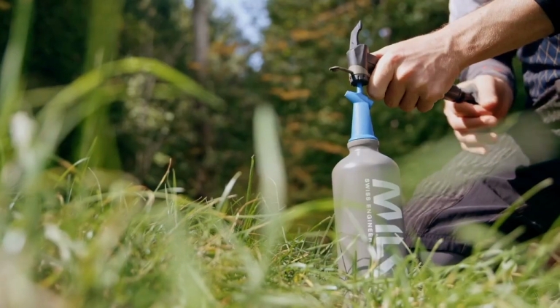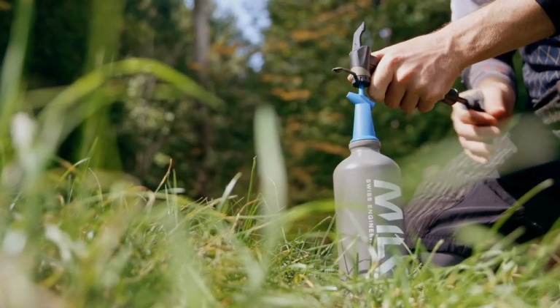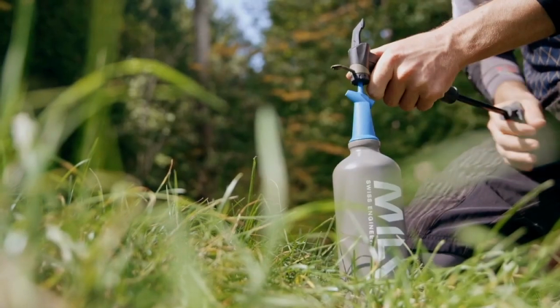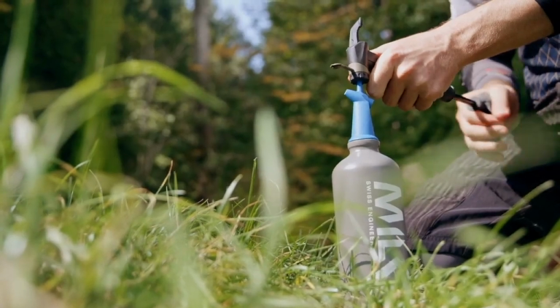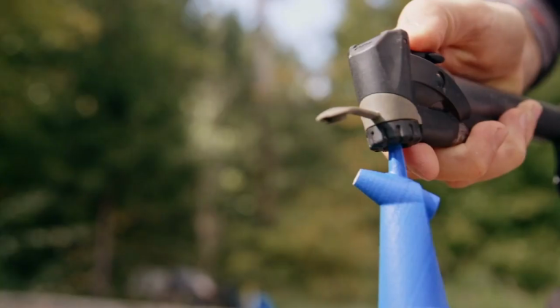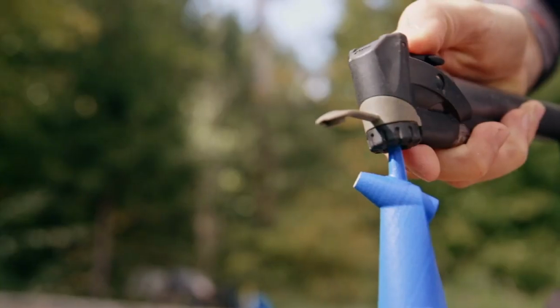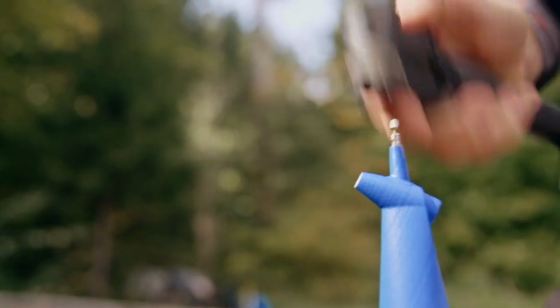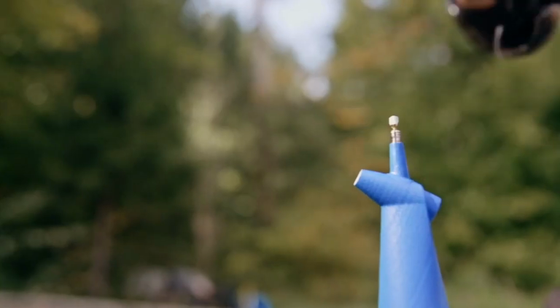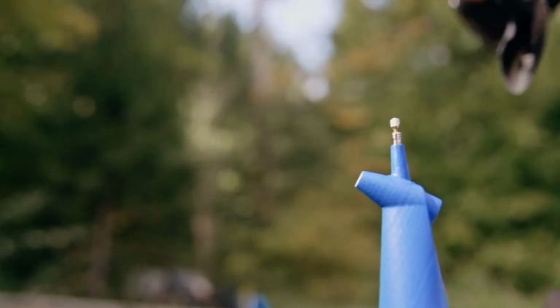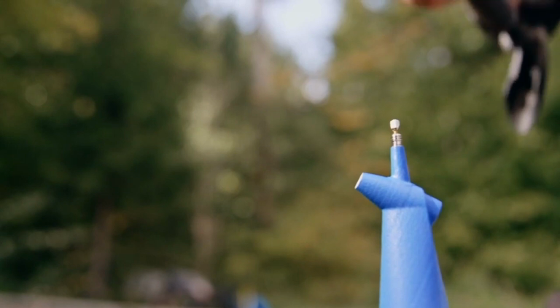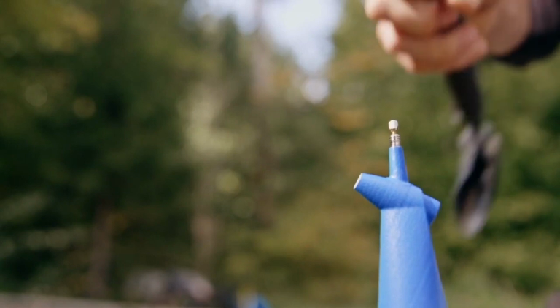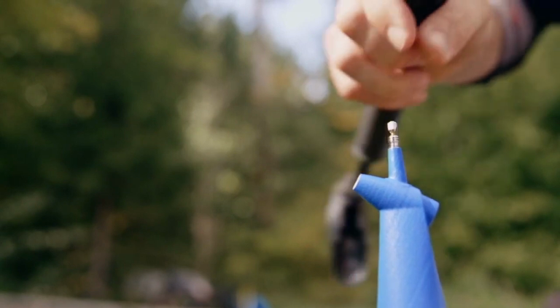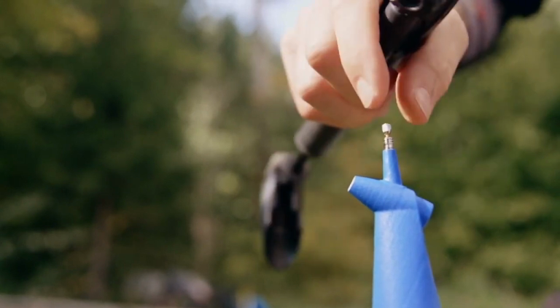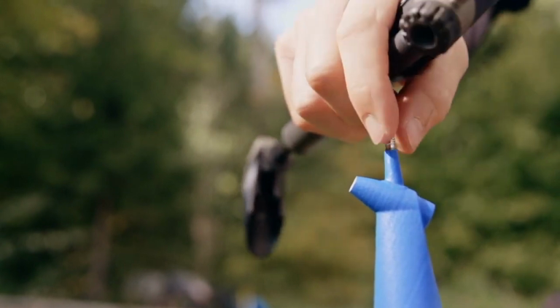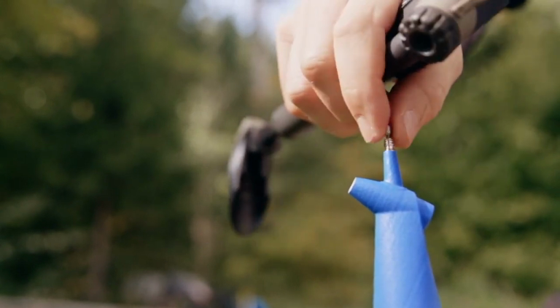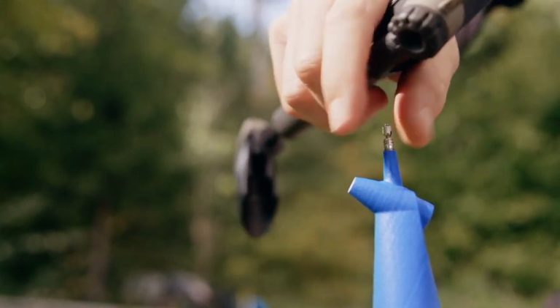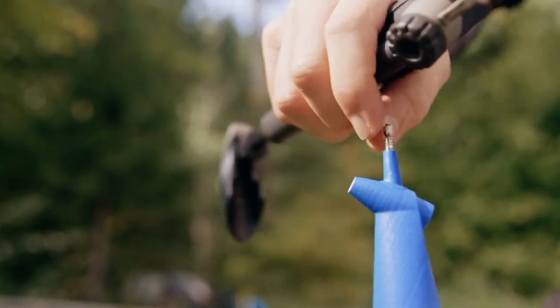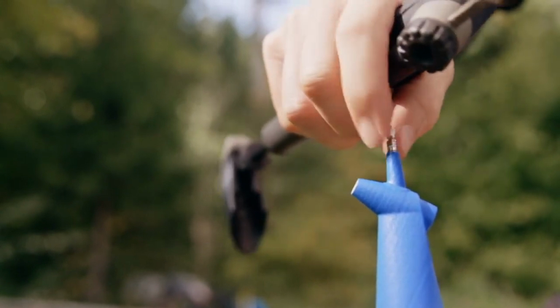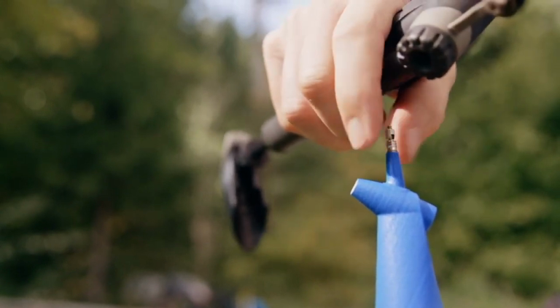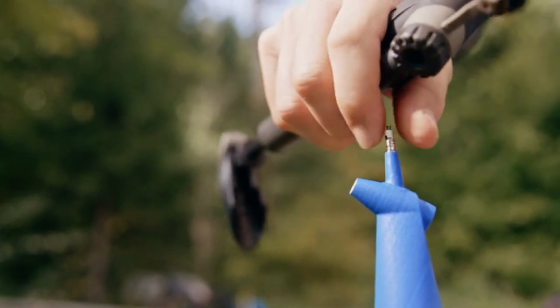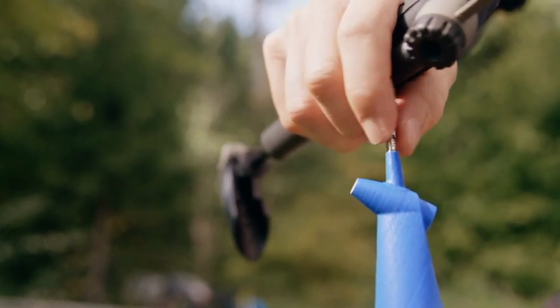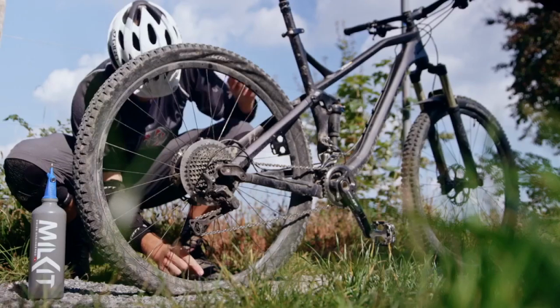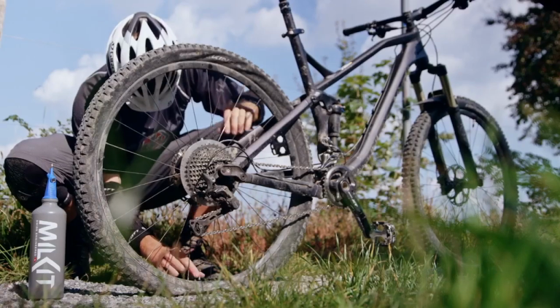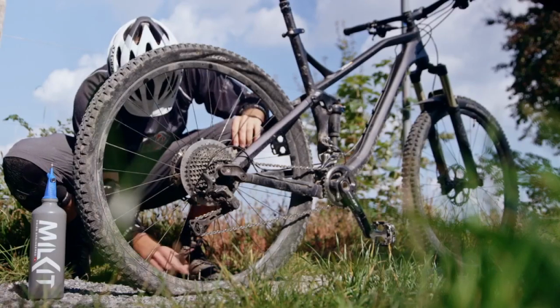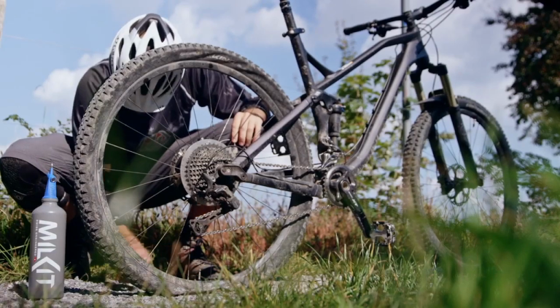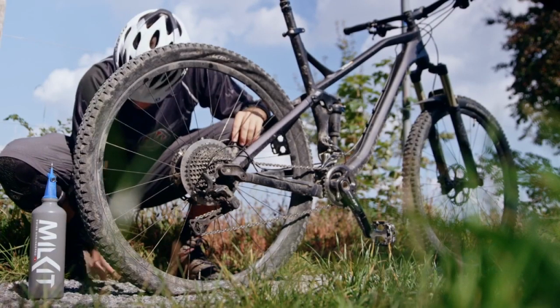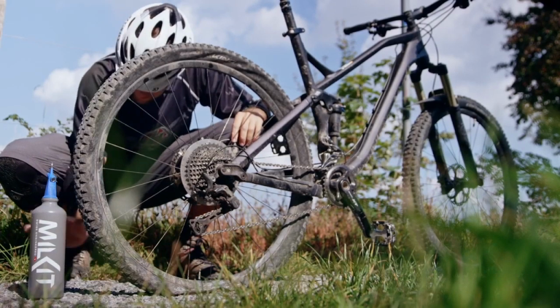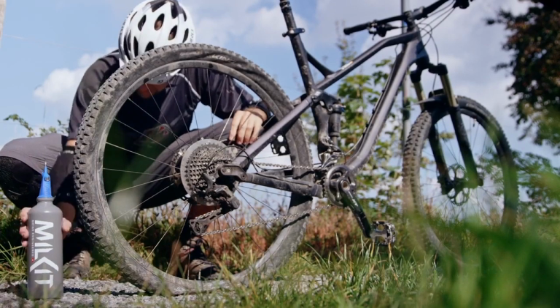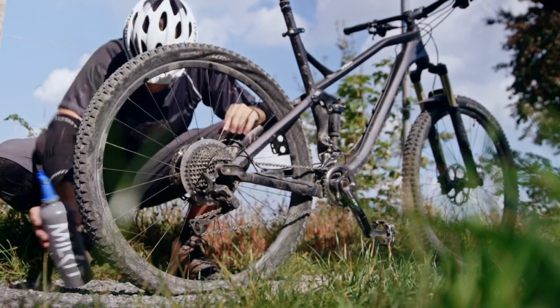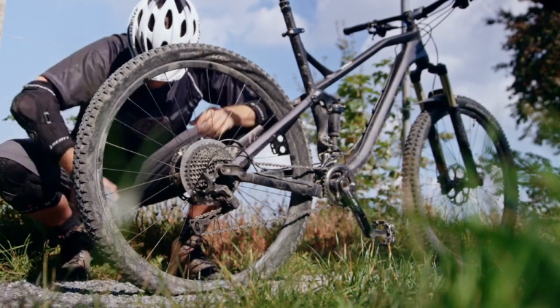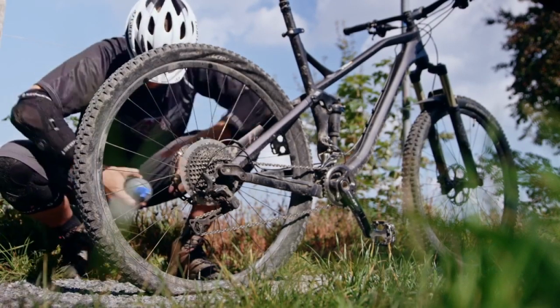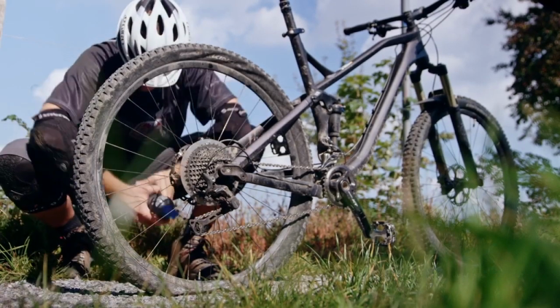With its lightweight and small size, the MILKIT booster is an ideal companion to bring along on your ride.